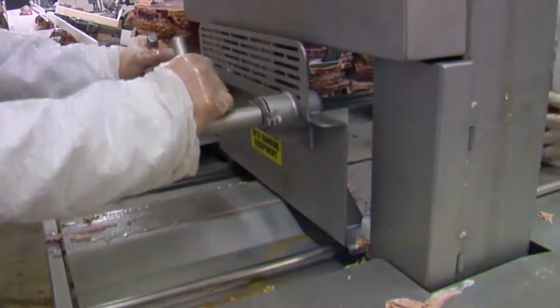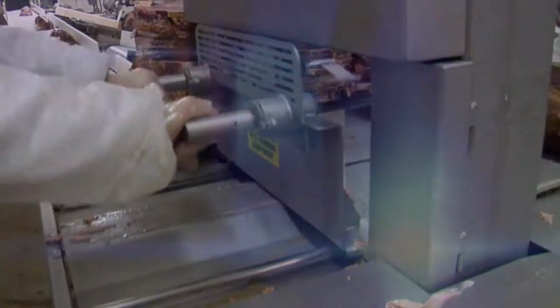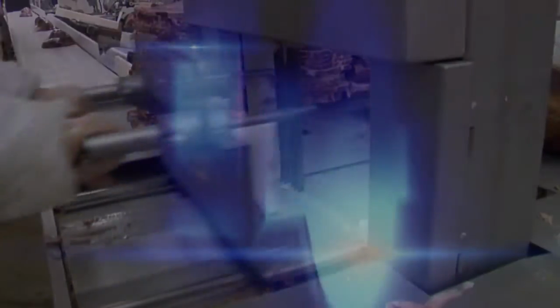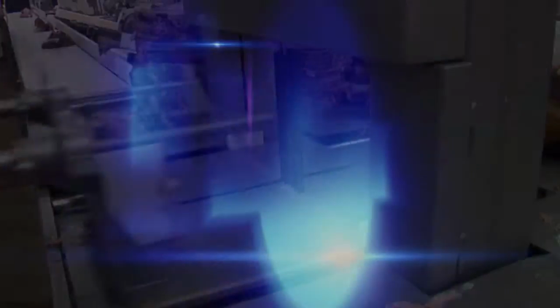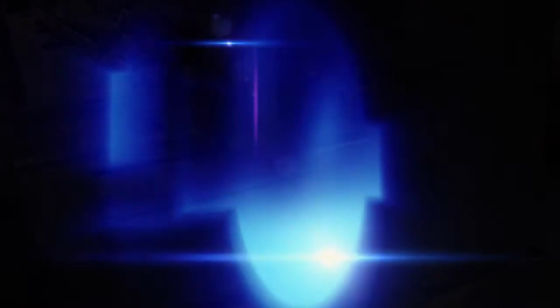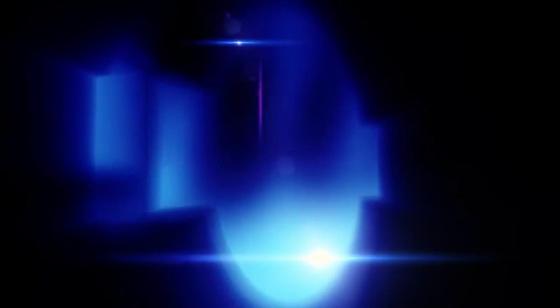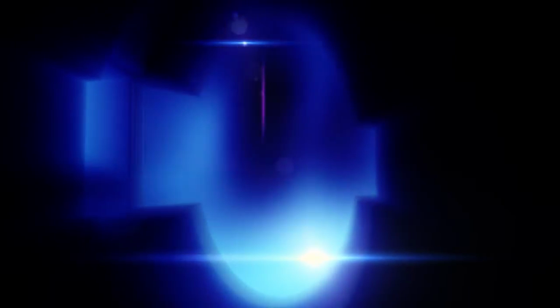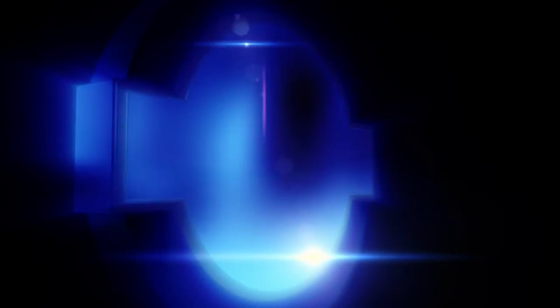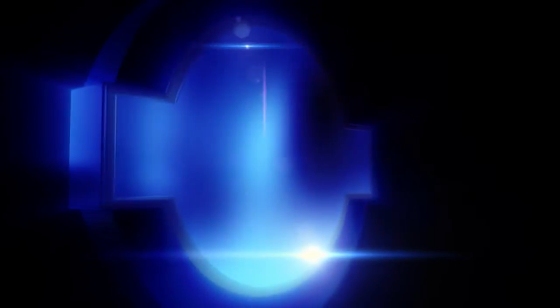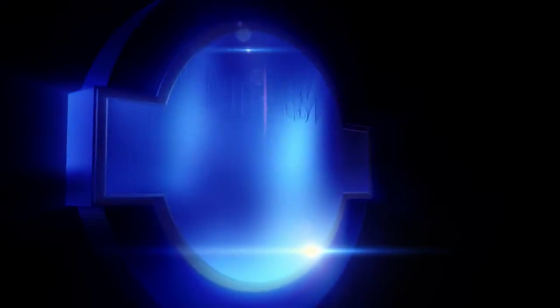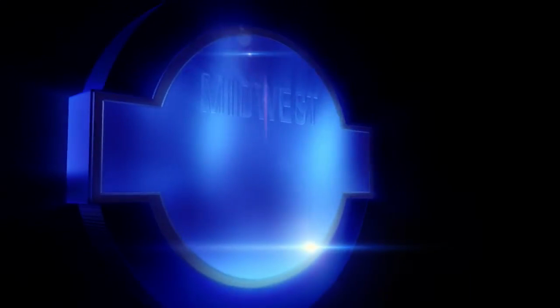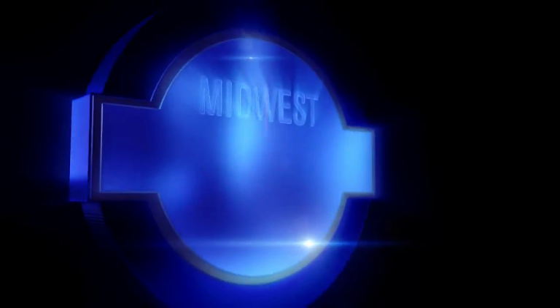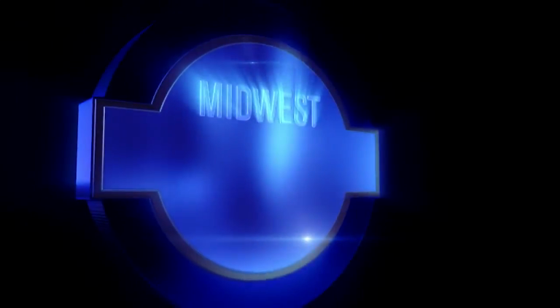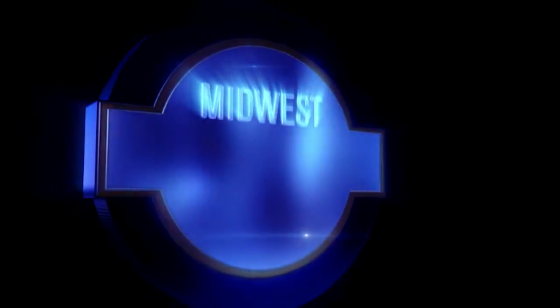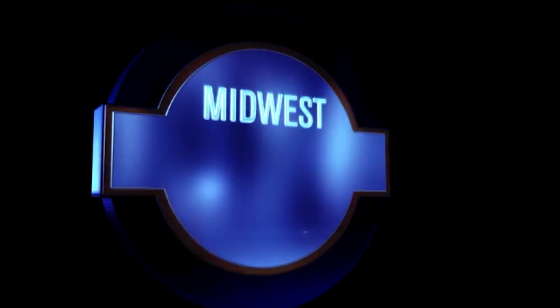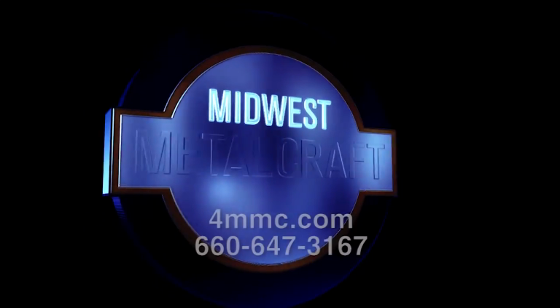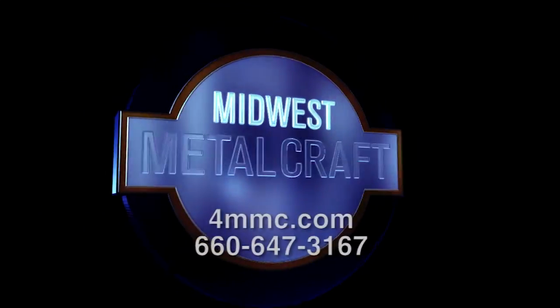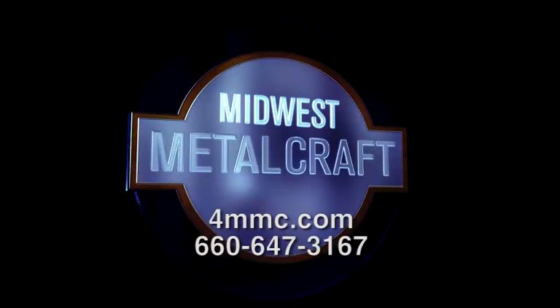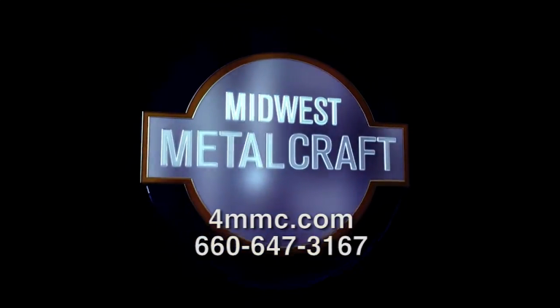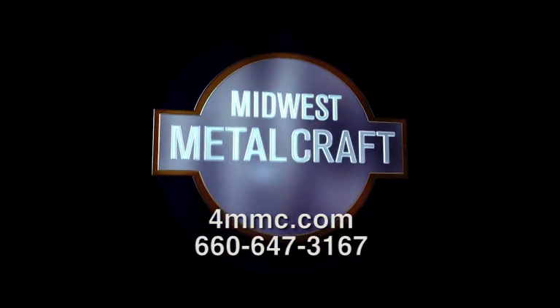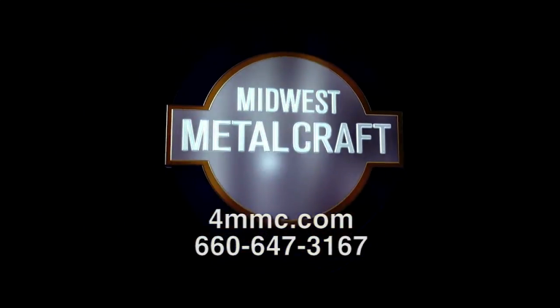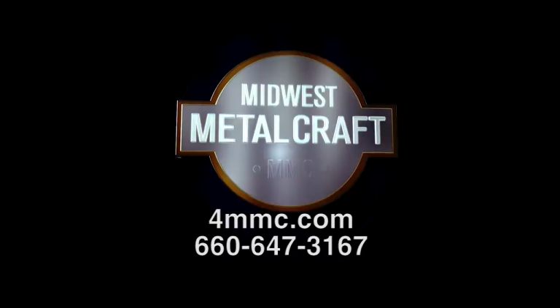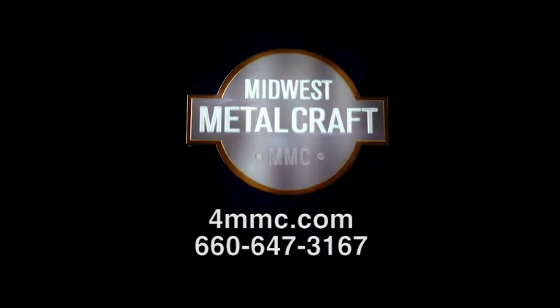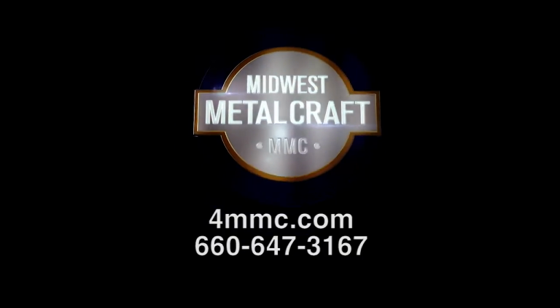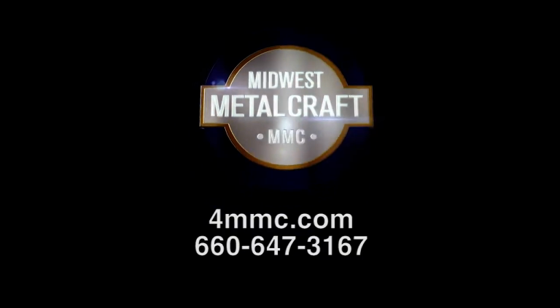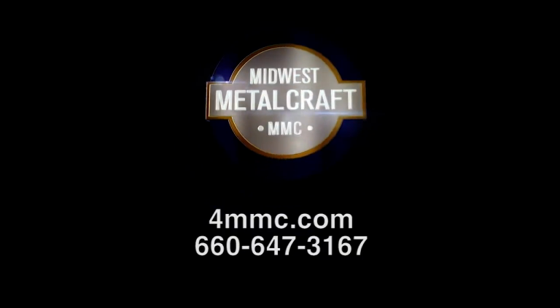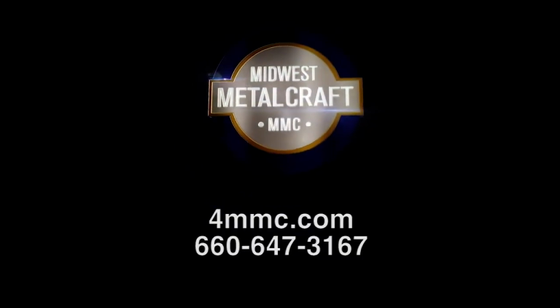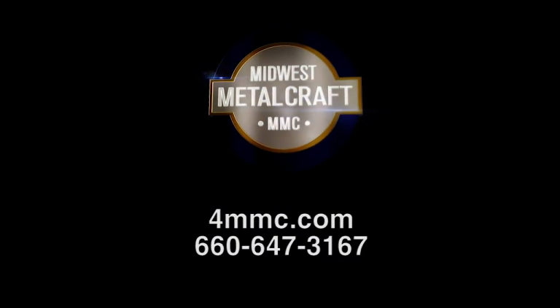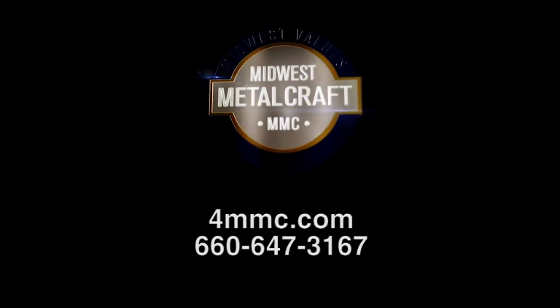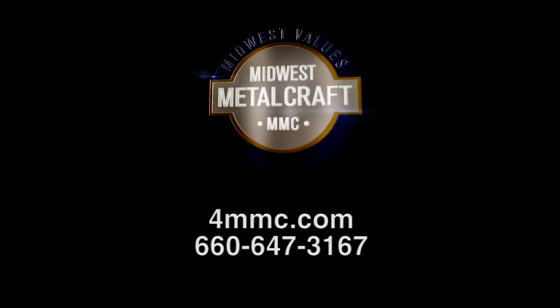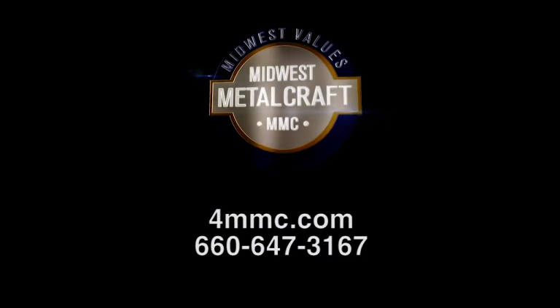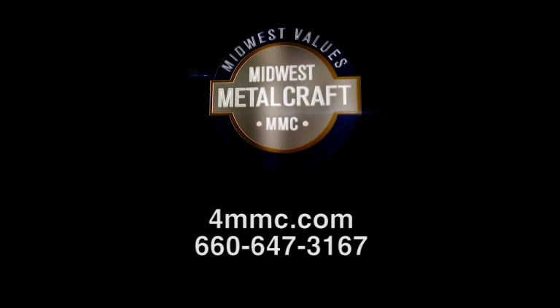If you want to save time and money, call Midwest Metalcraft and ask about our multi-blade band saws.